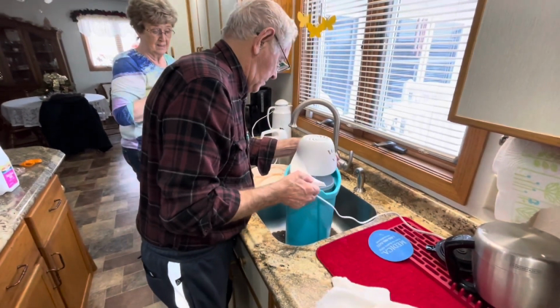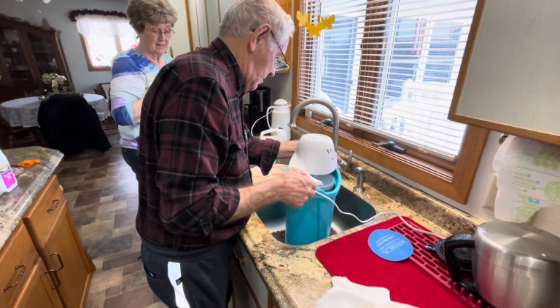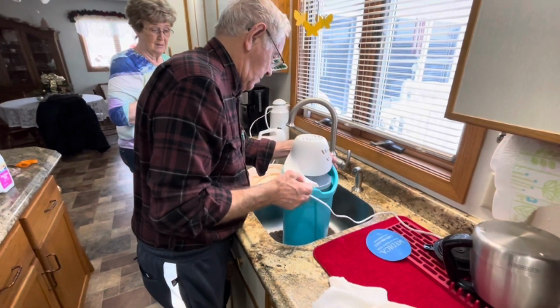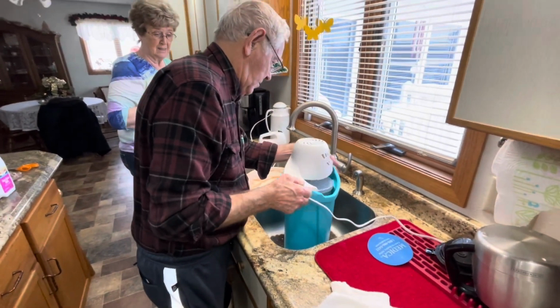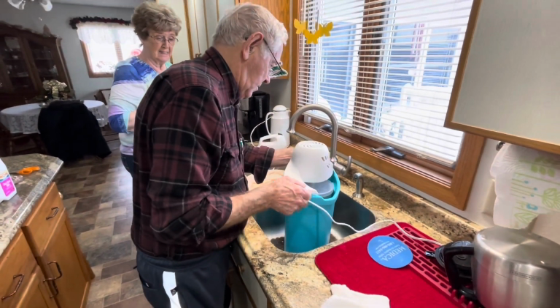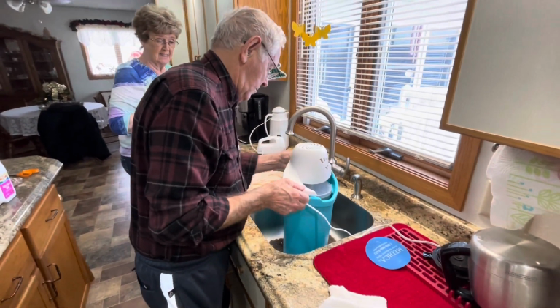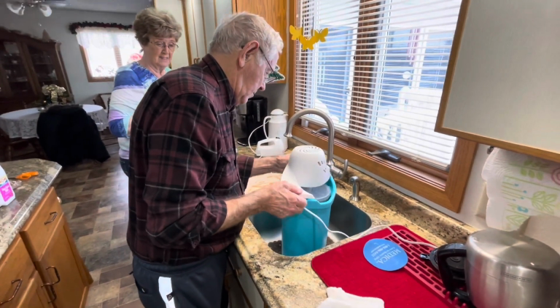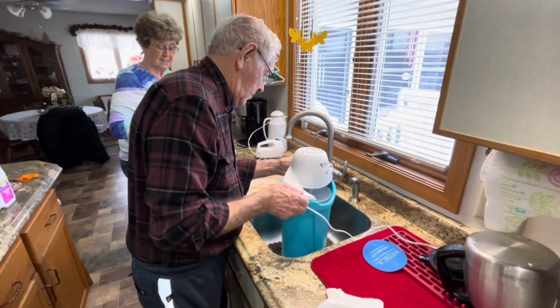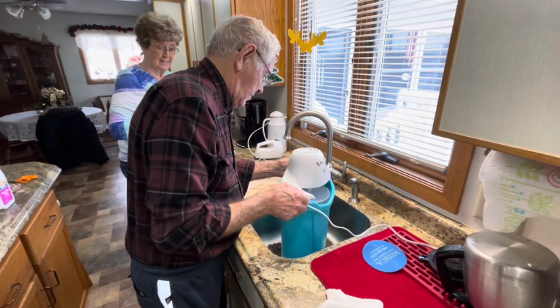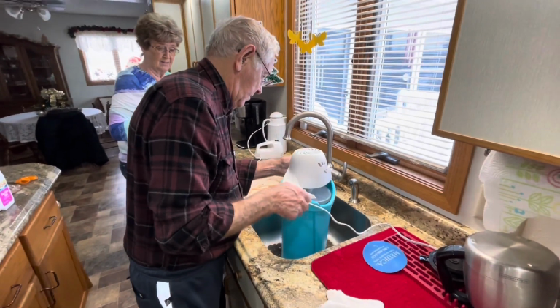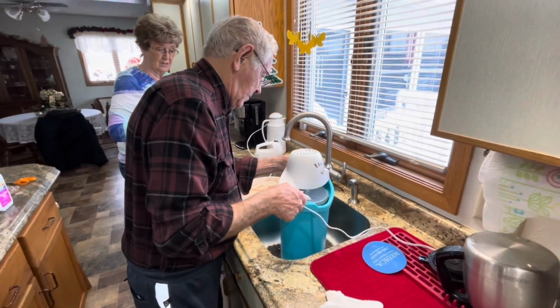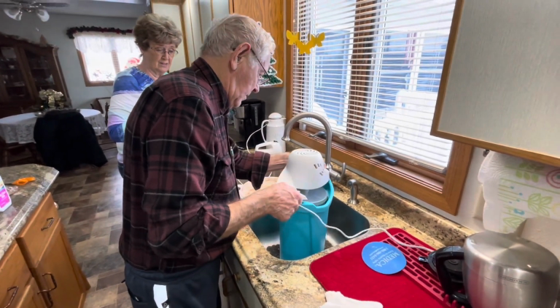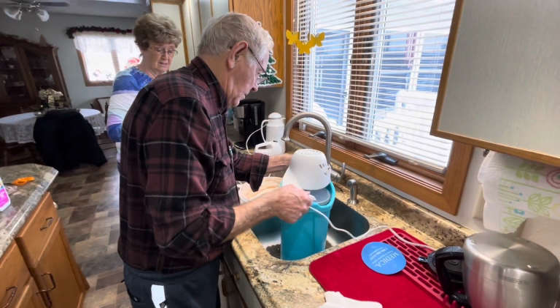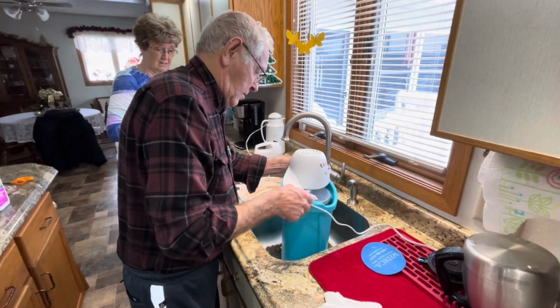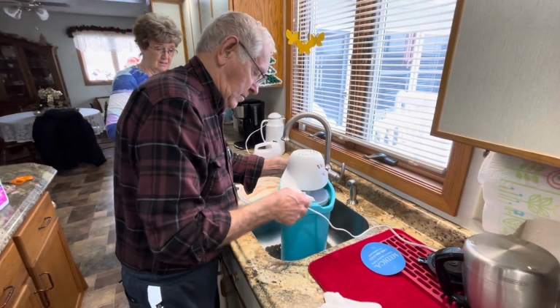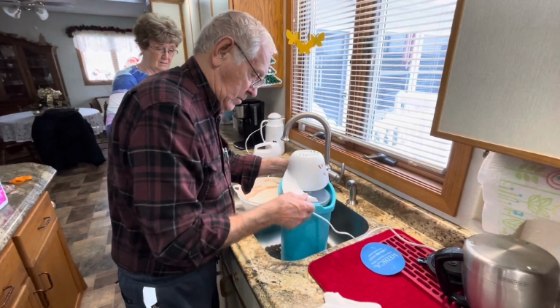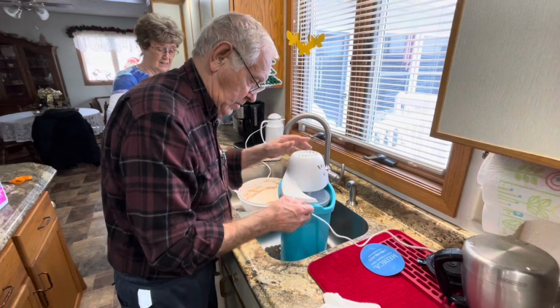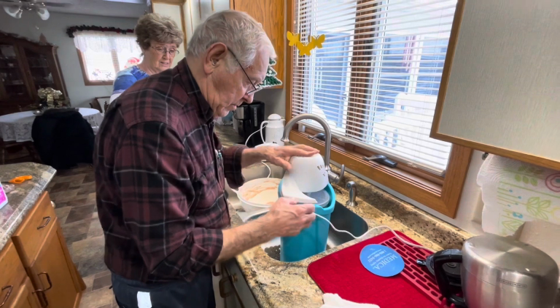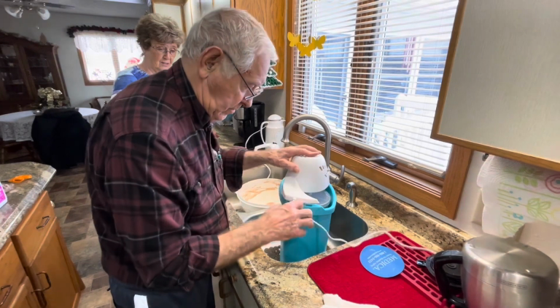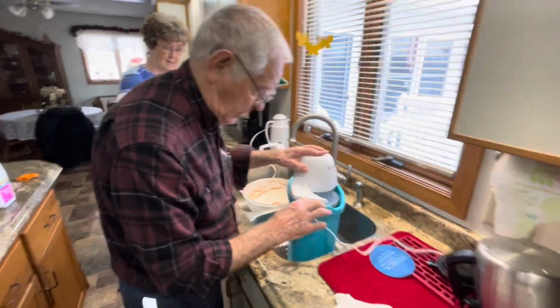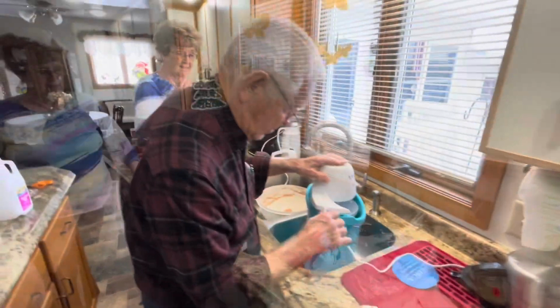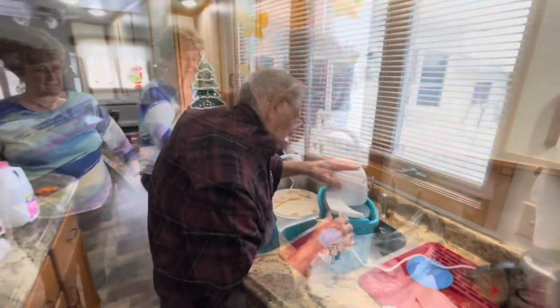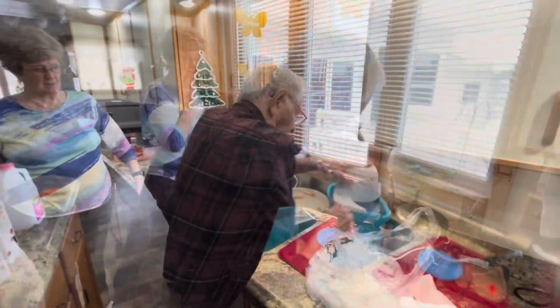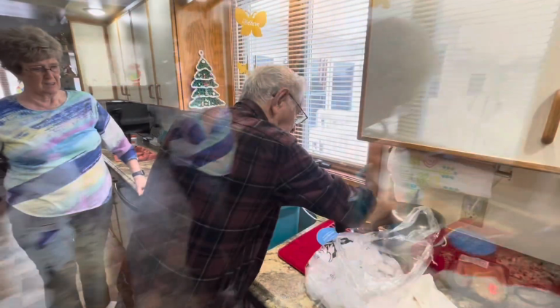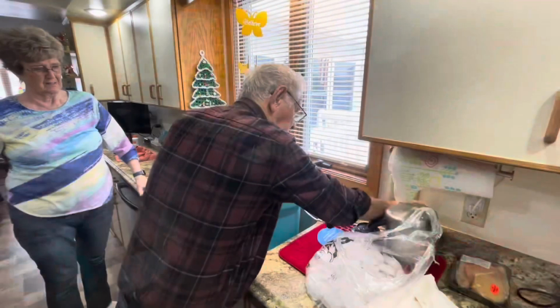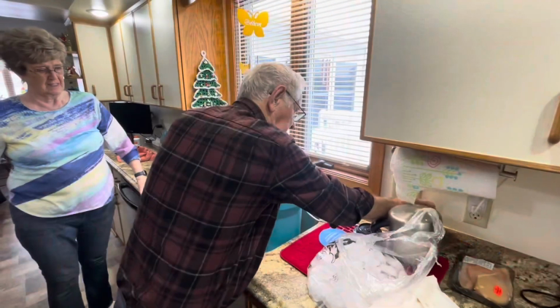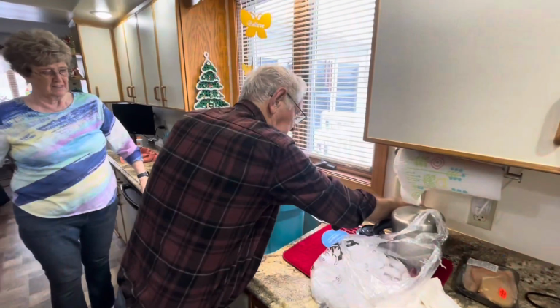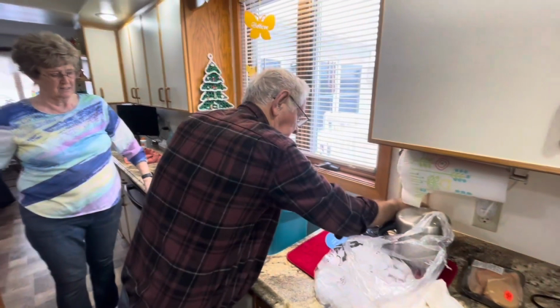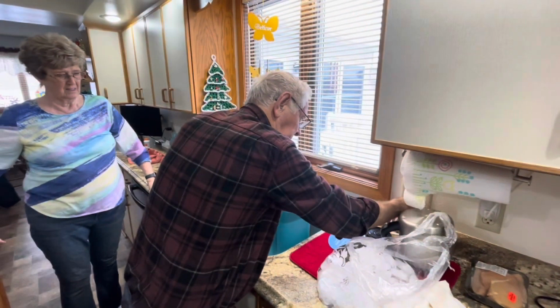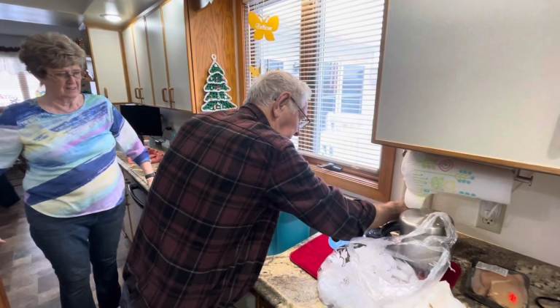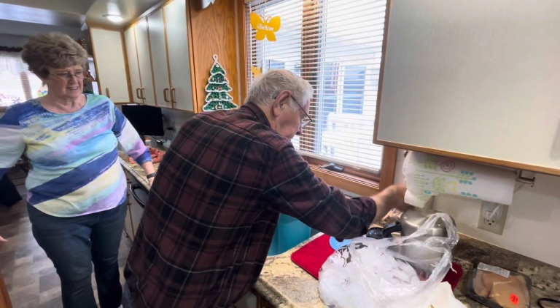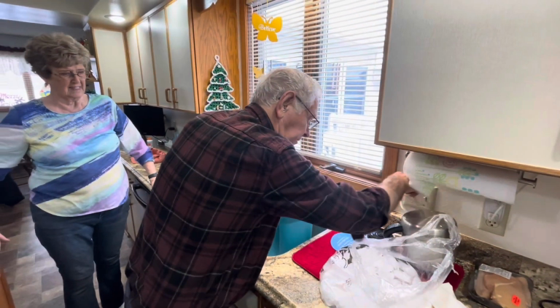Put ice on the outside first, then we'll leave it in here in the sink.